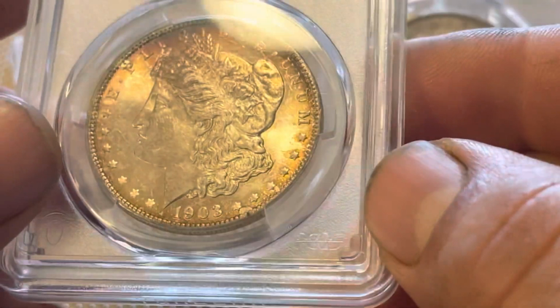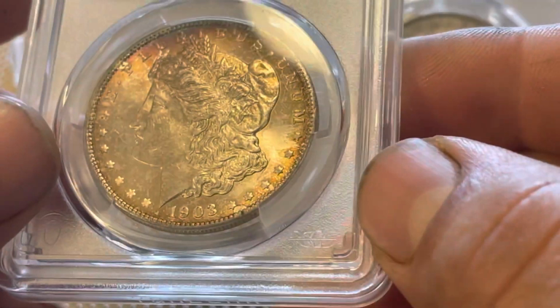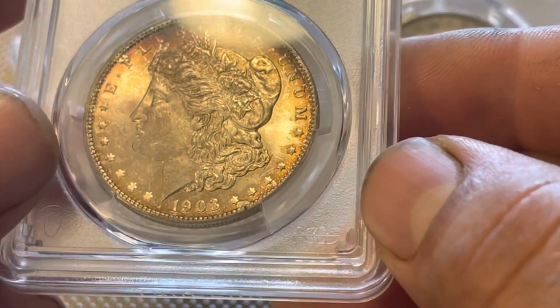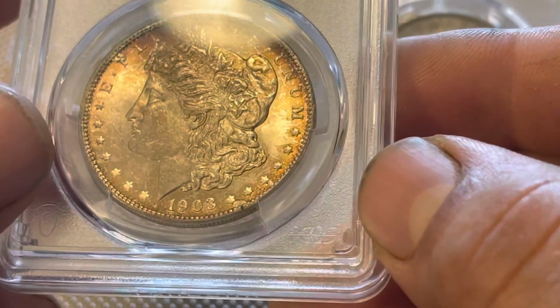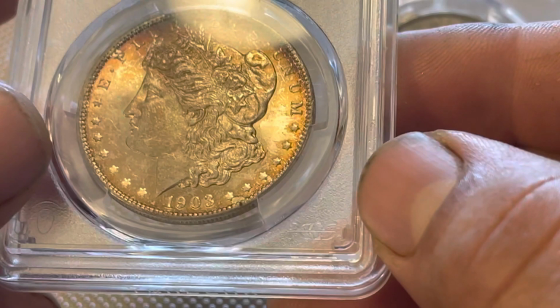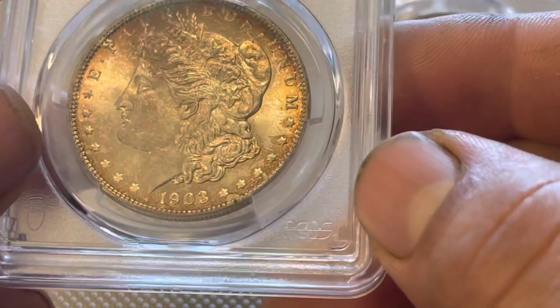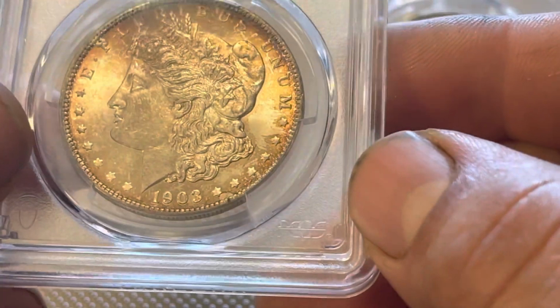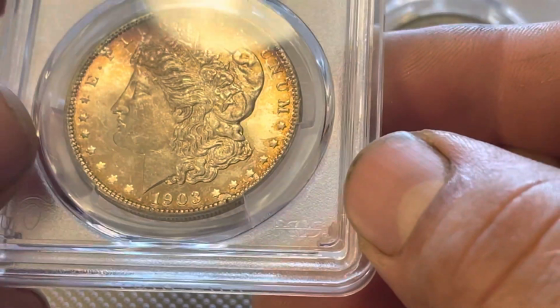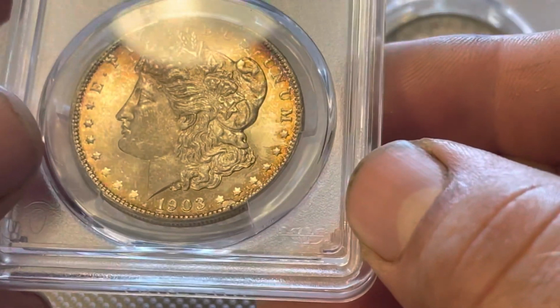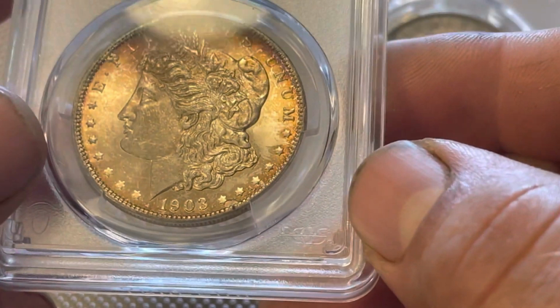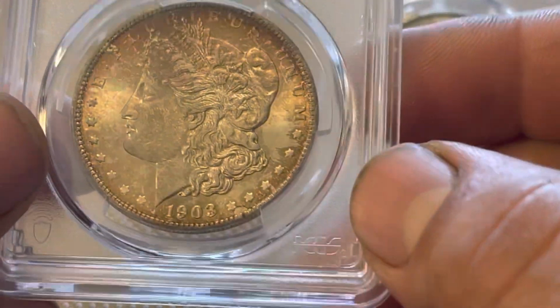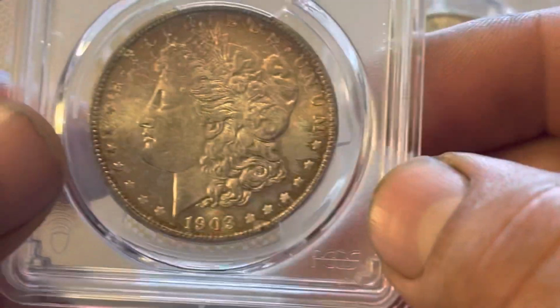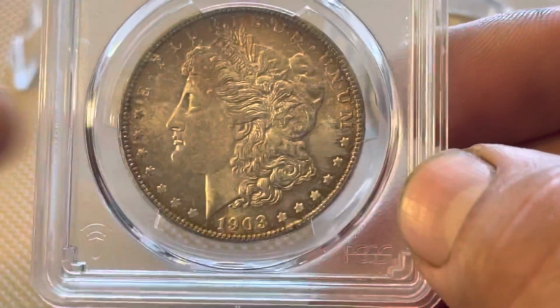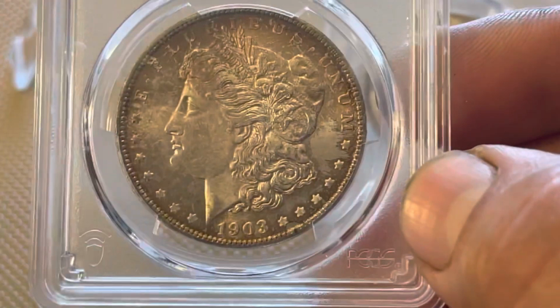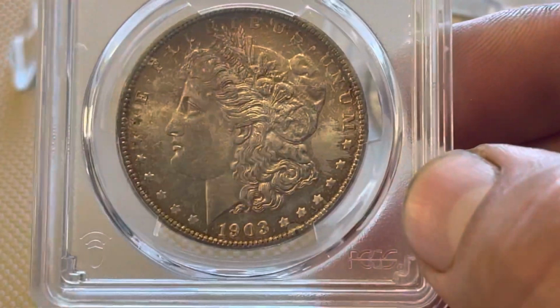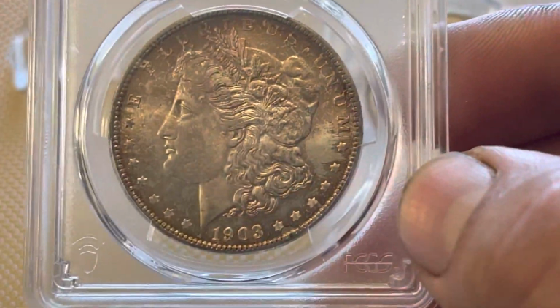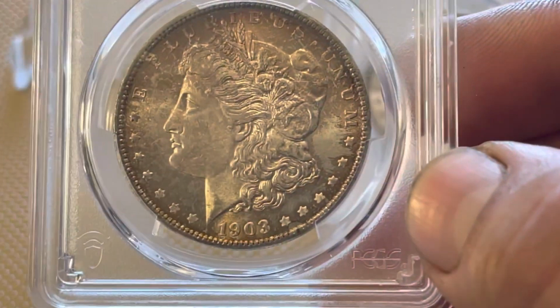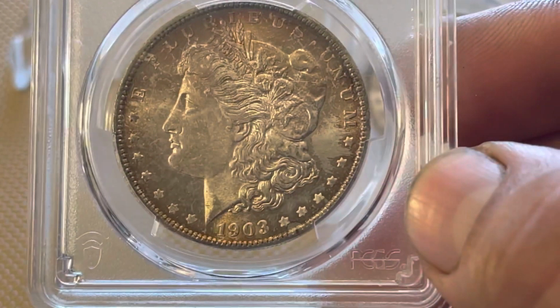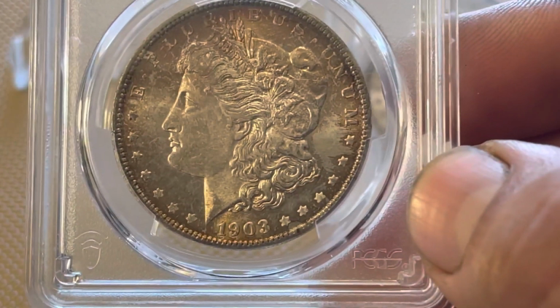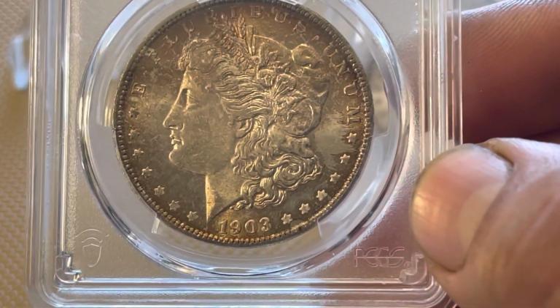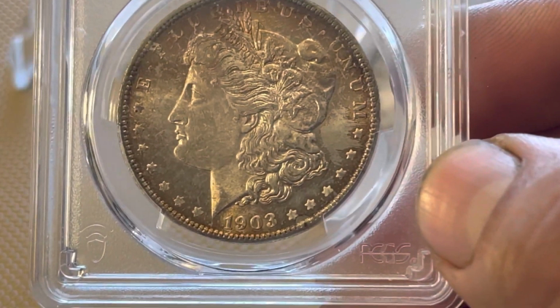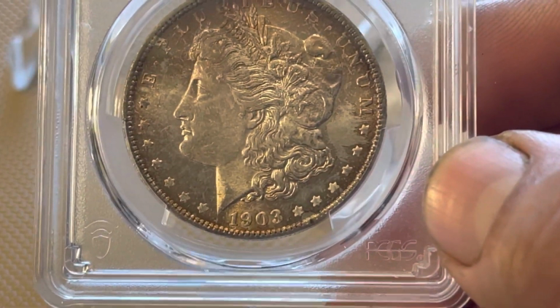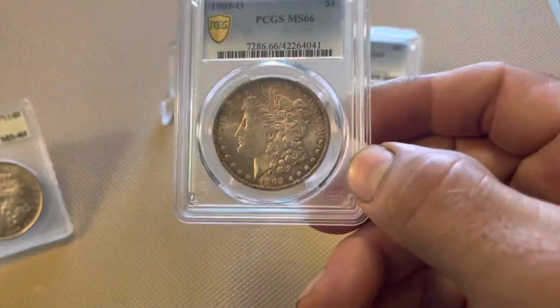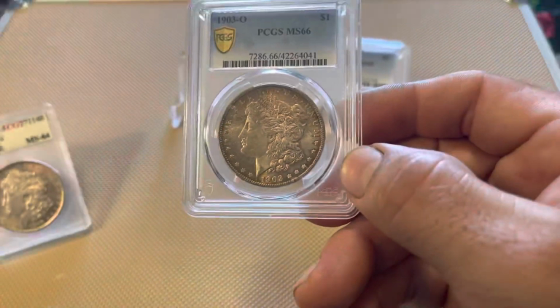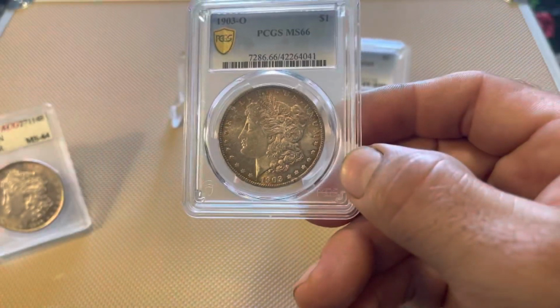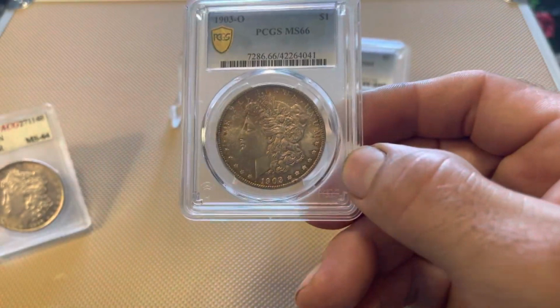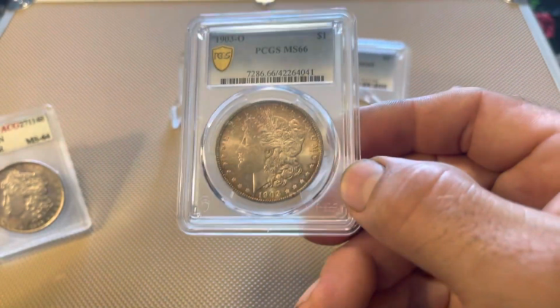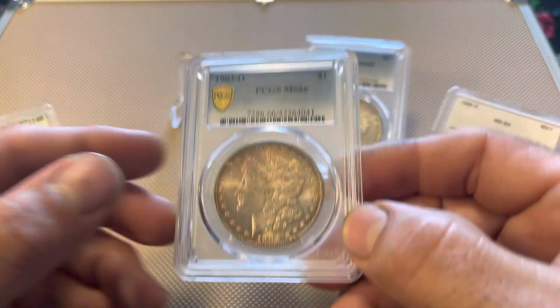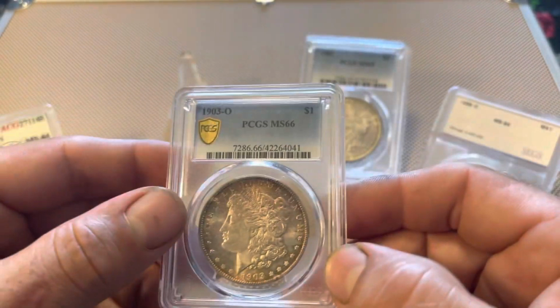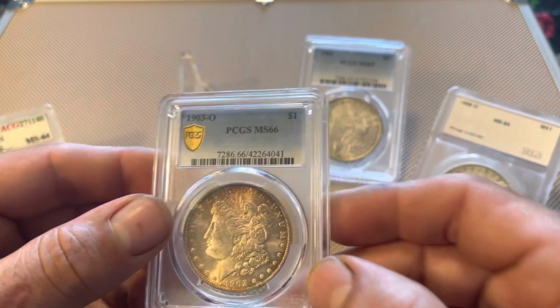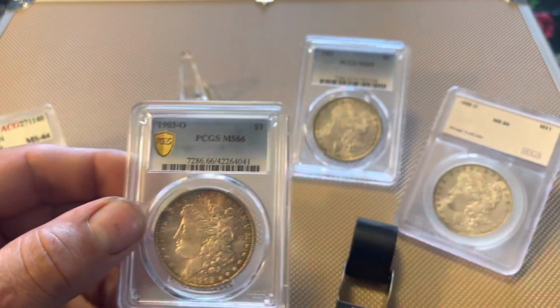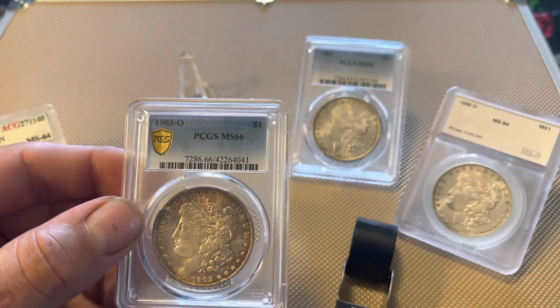I do have a couple other coins that I've won from them recently that I'll share with you guys — a couple proofs and cool stuff like that.